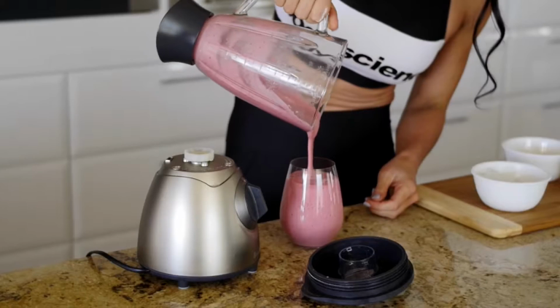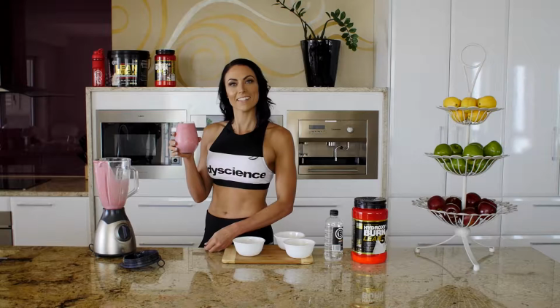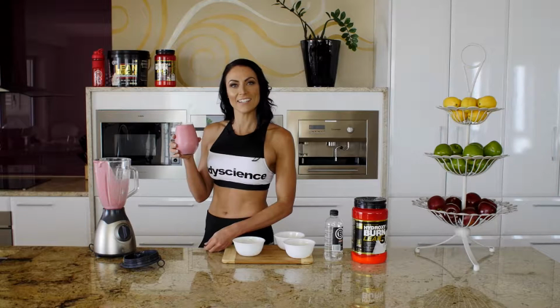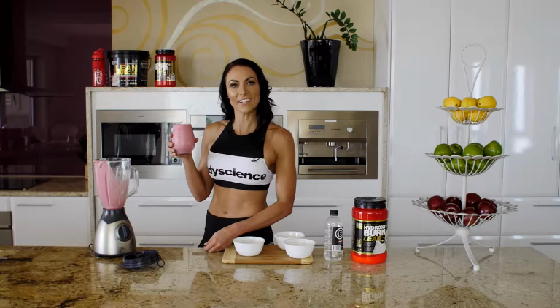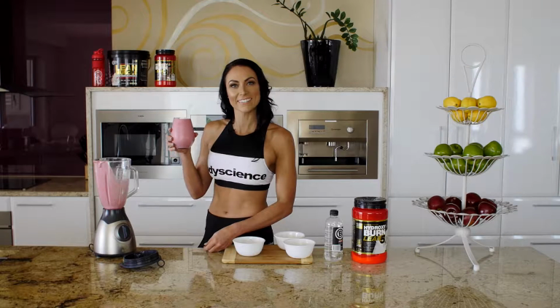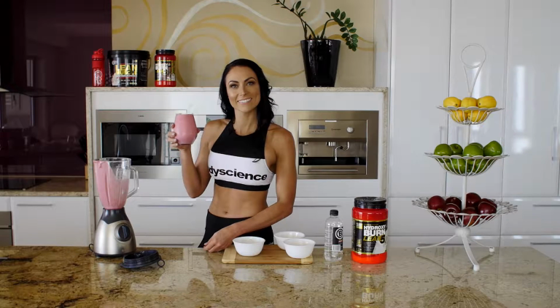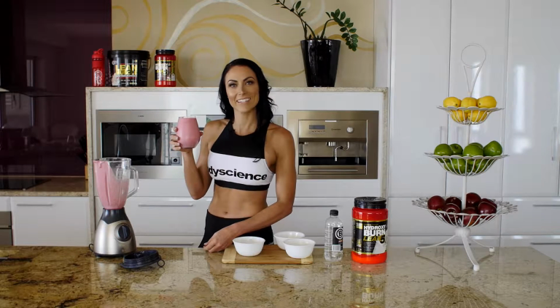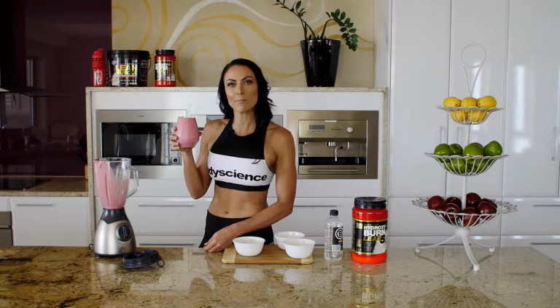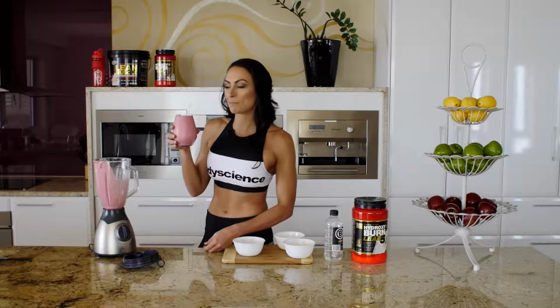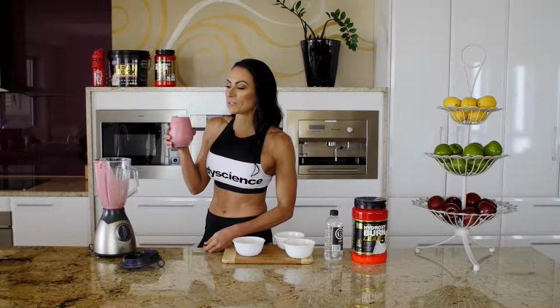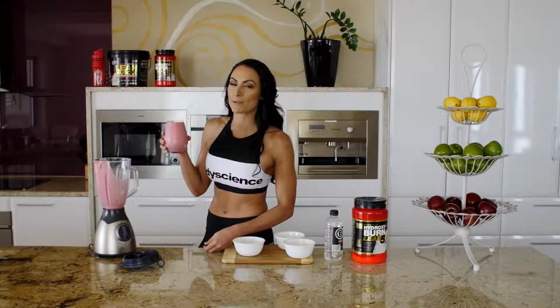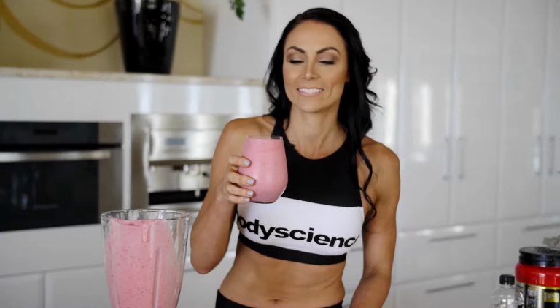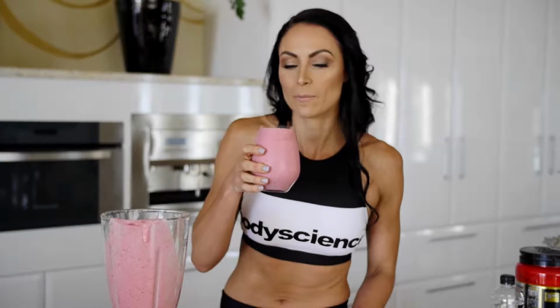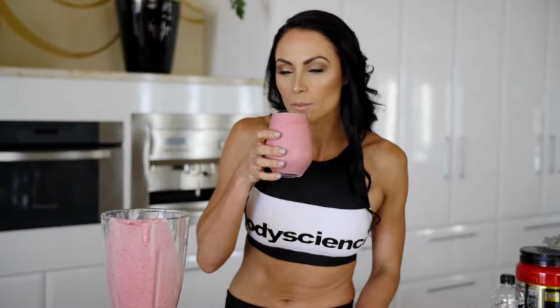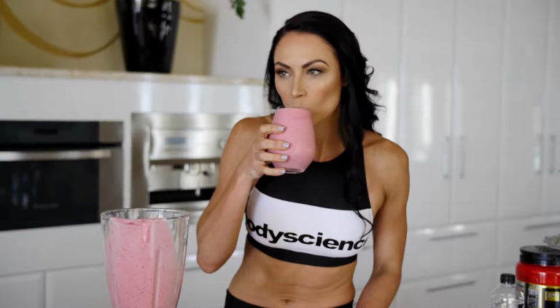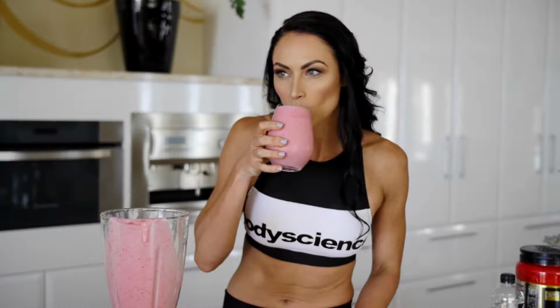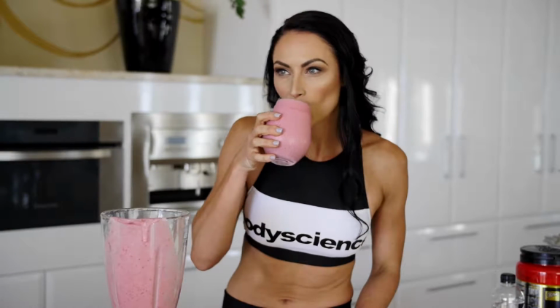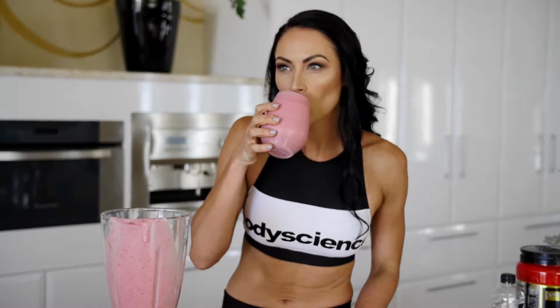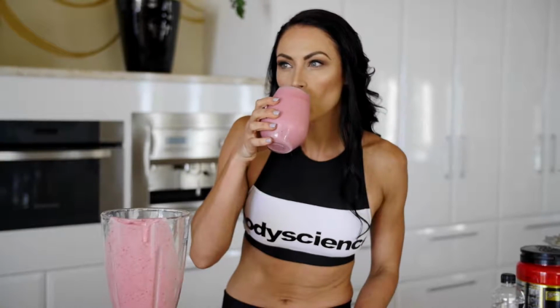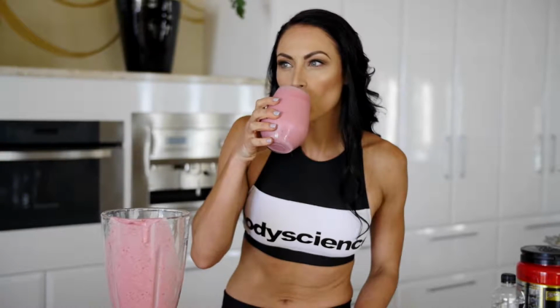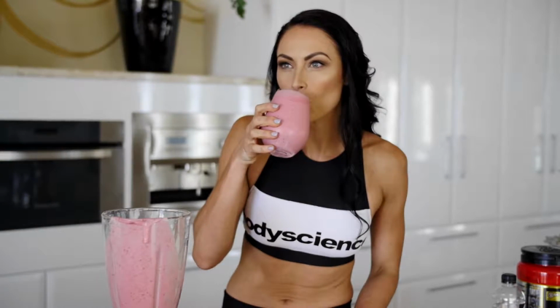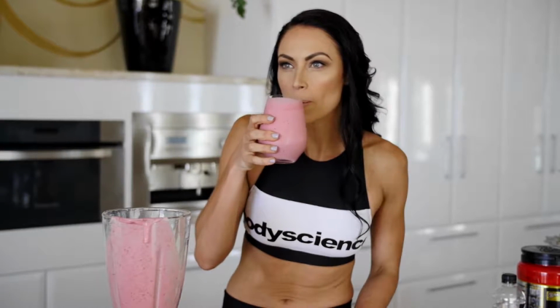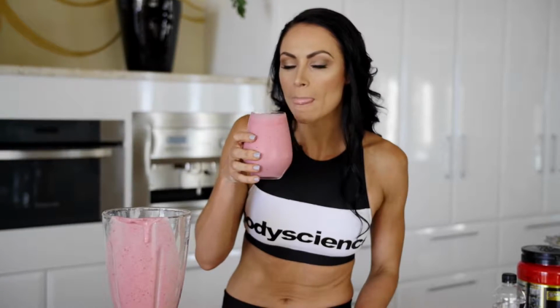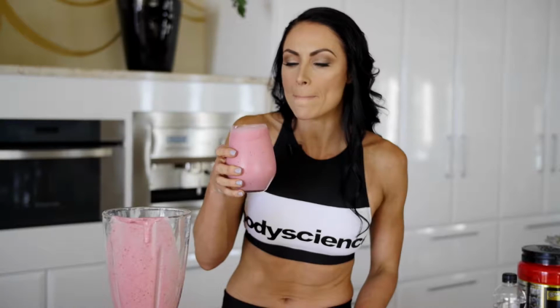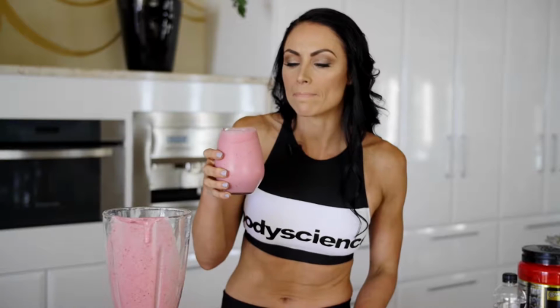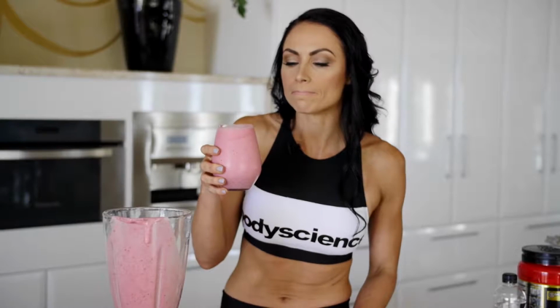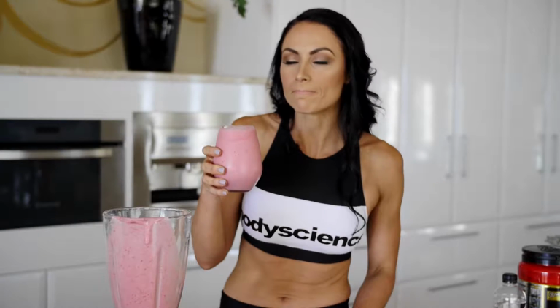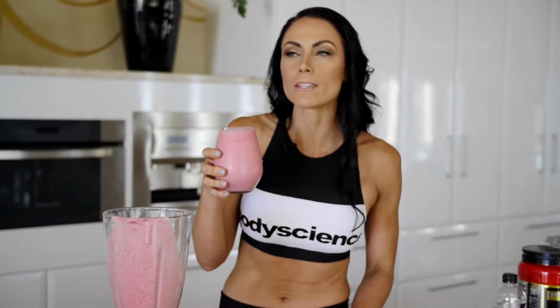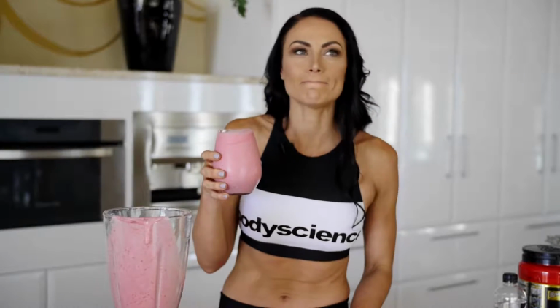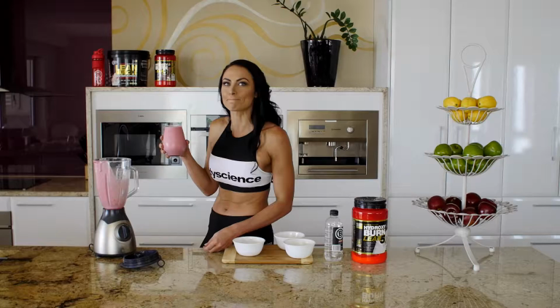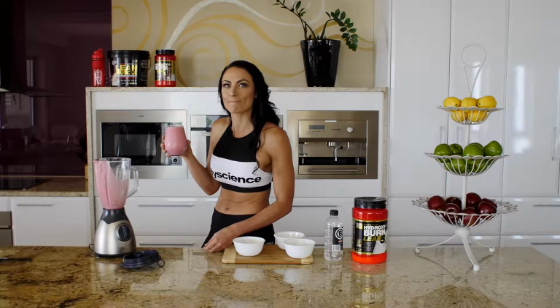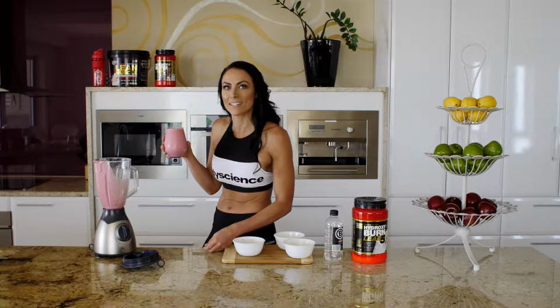Enjoy the Lean Body Builder Smoothie. Yum, that looks so good — yum!